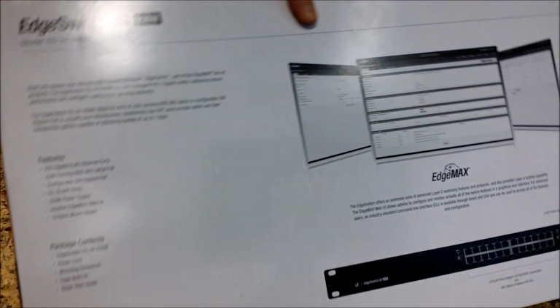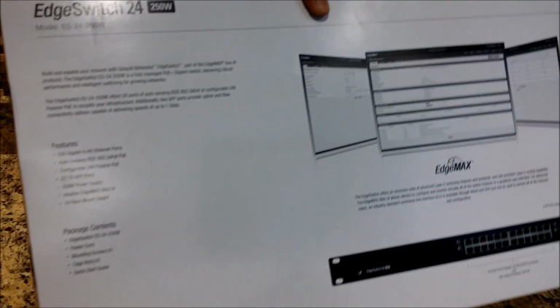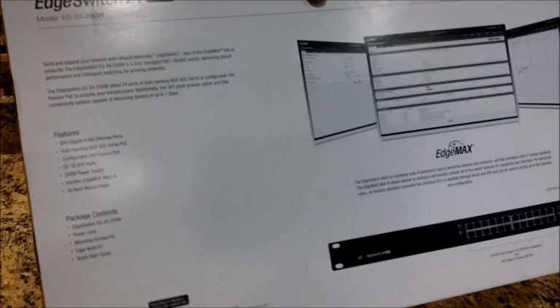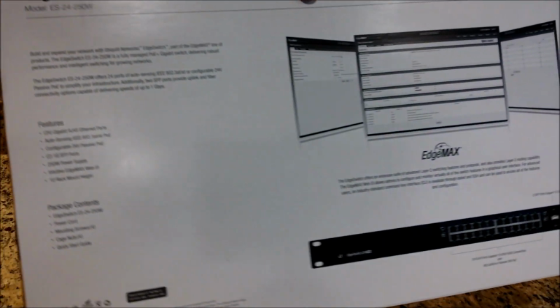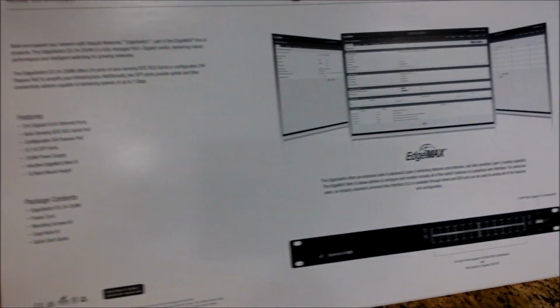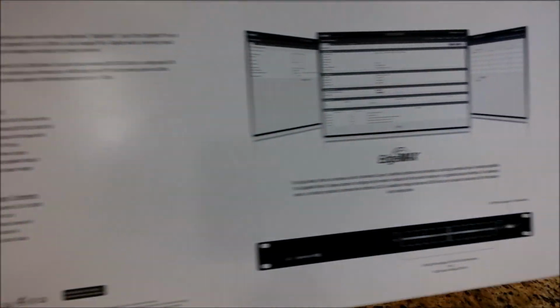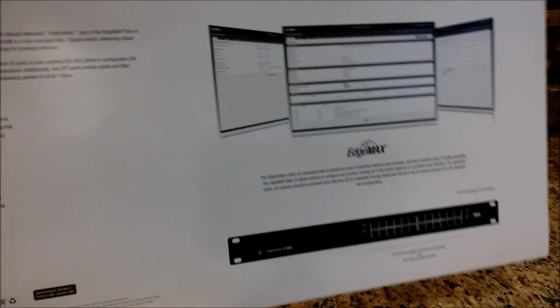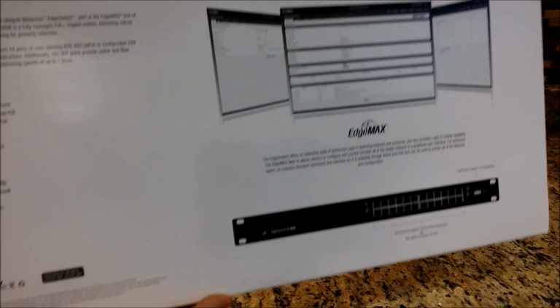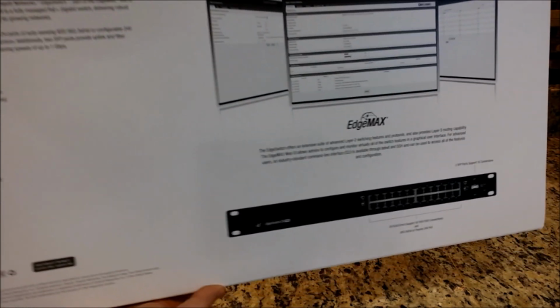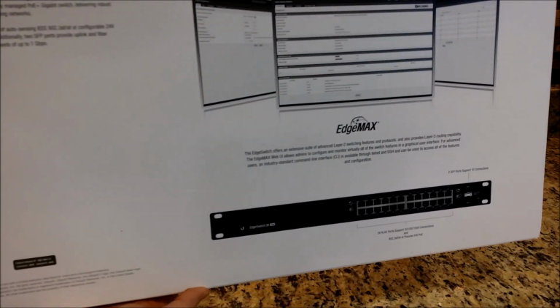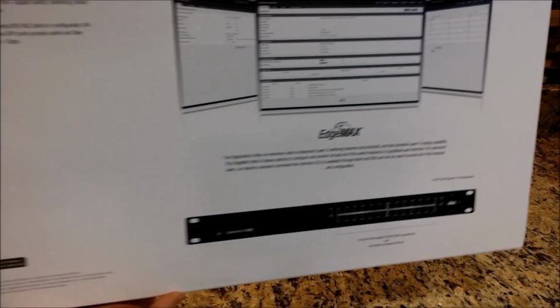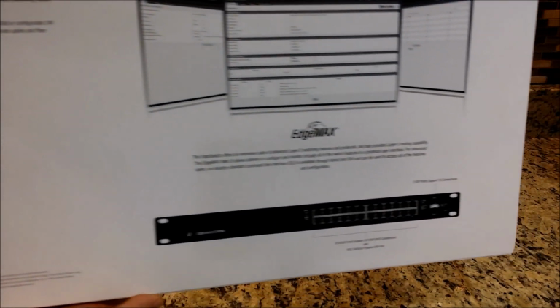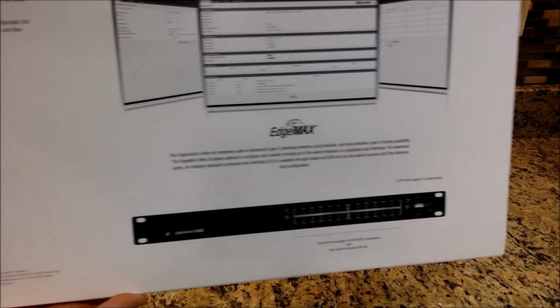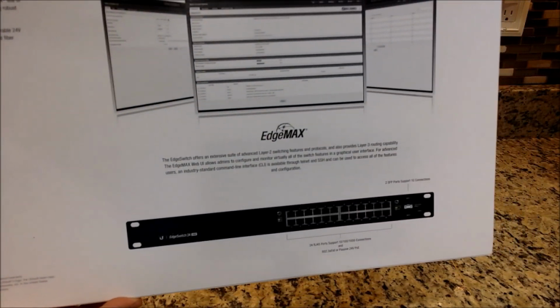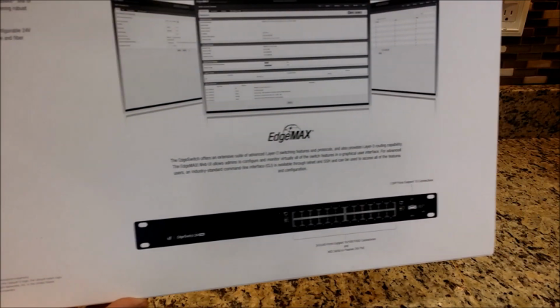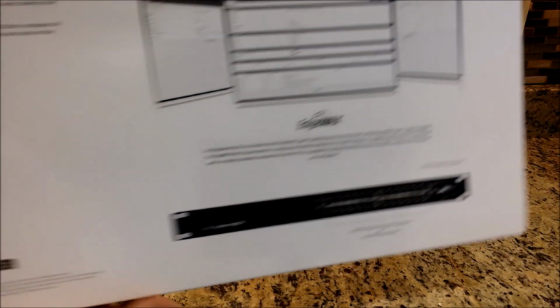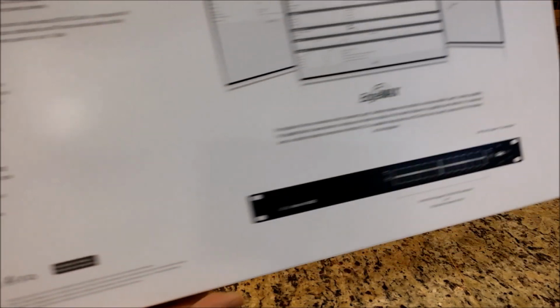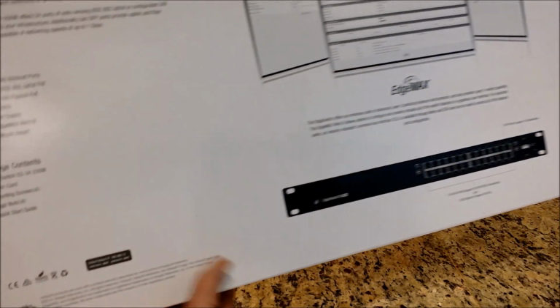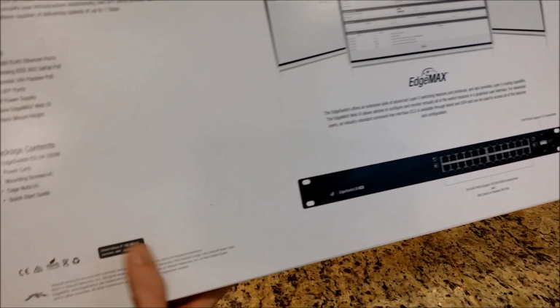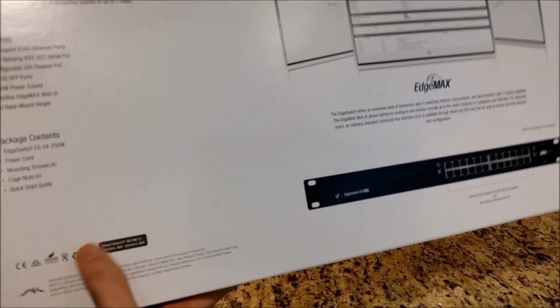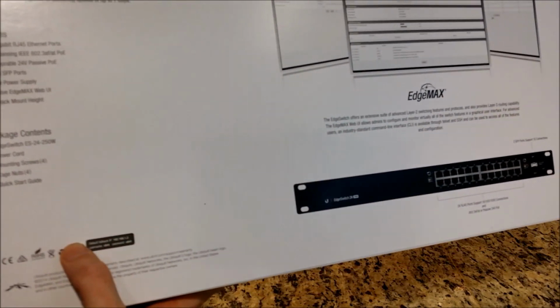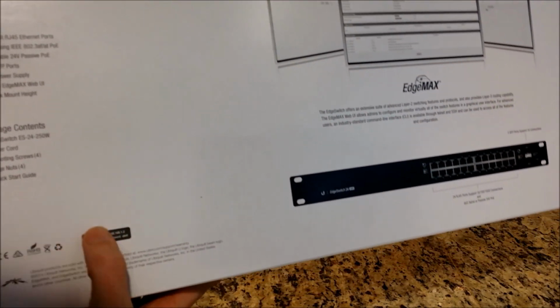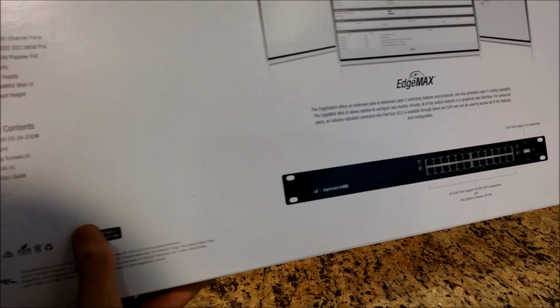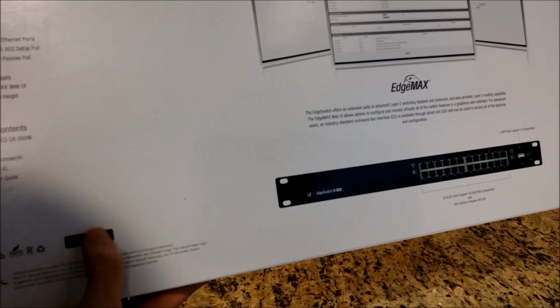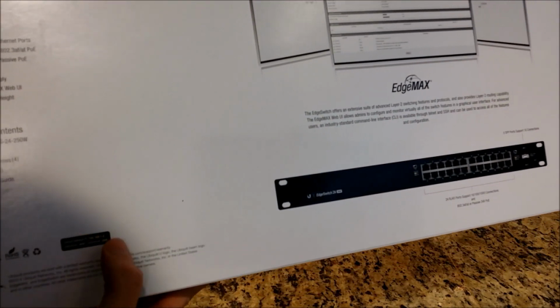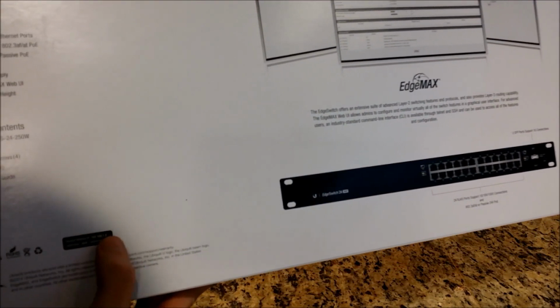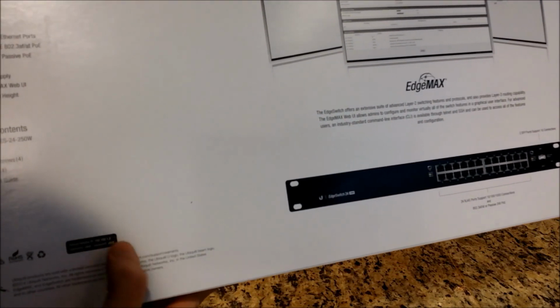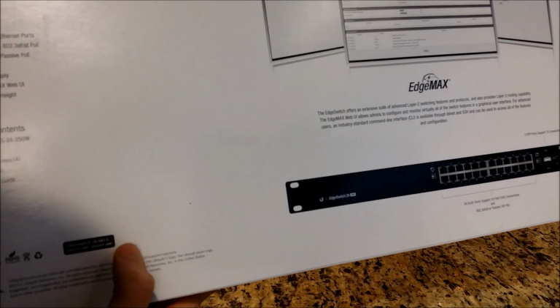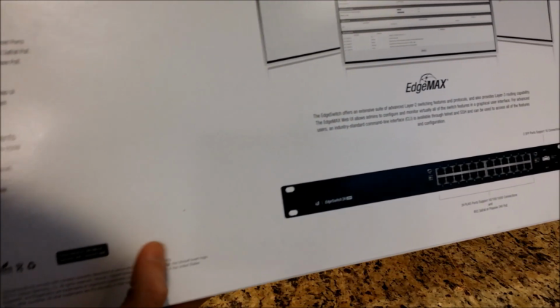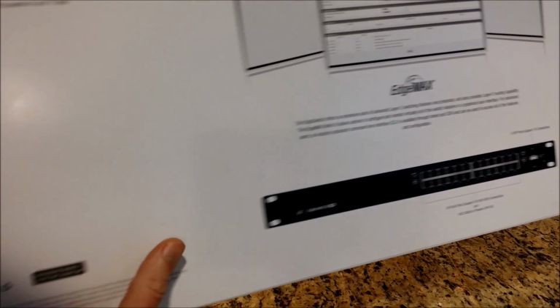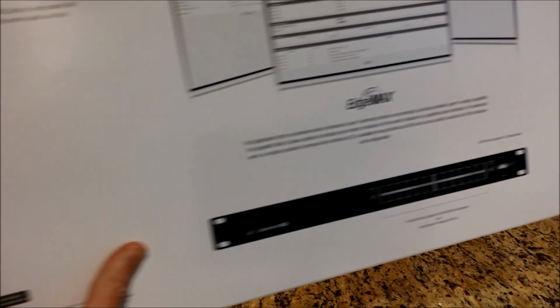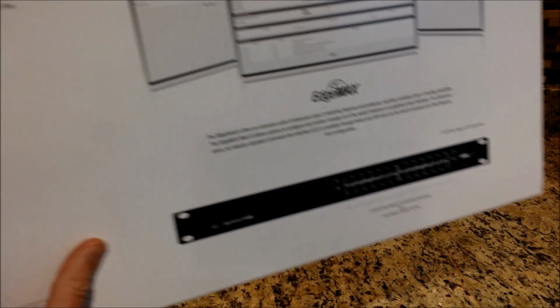The IP address, the default for this, is 192.168.1.2.